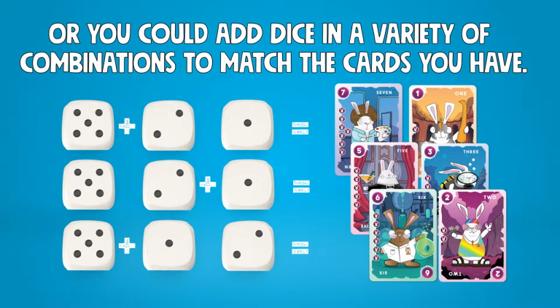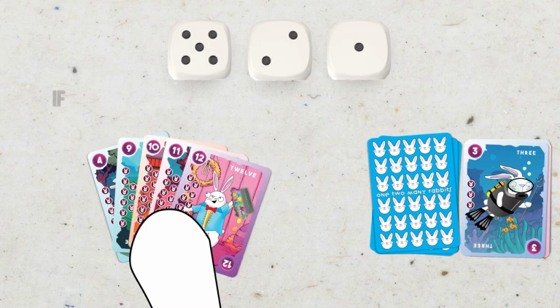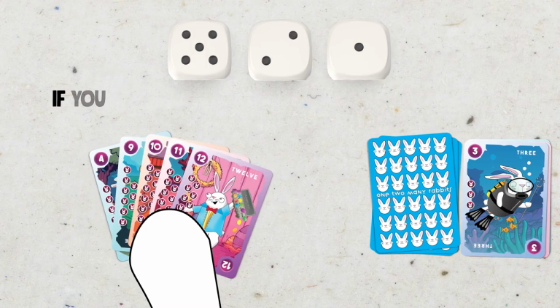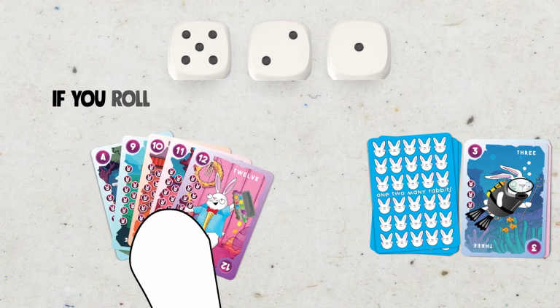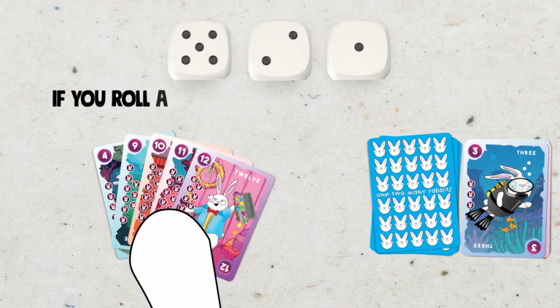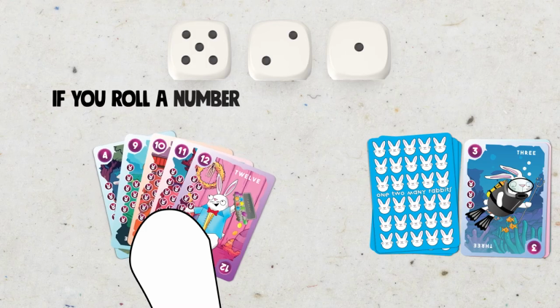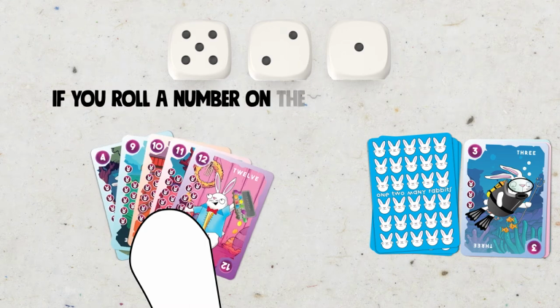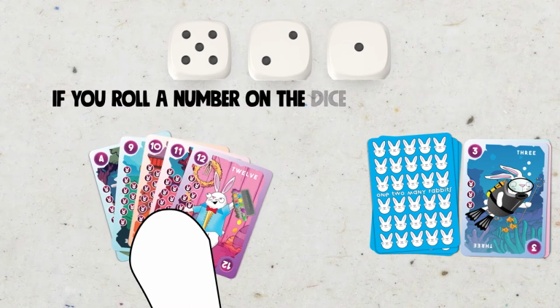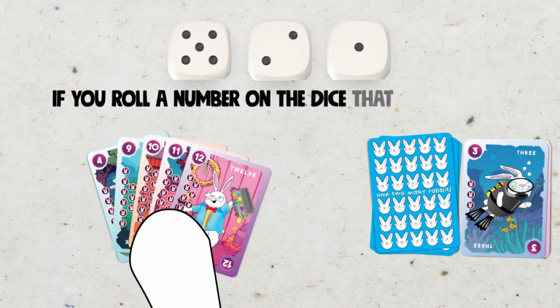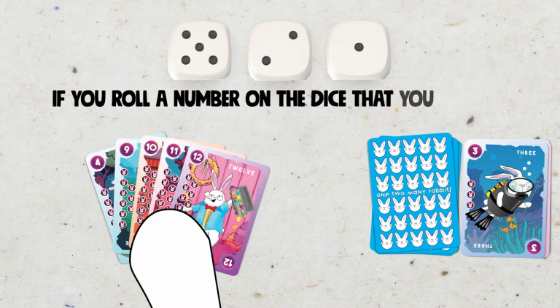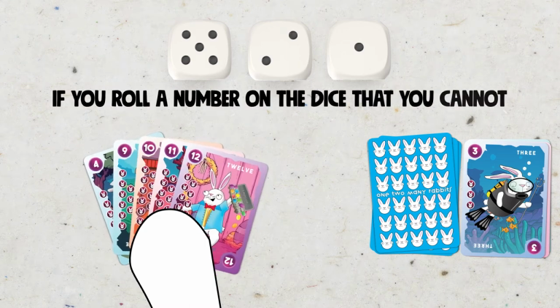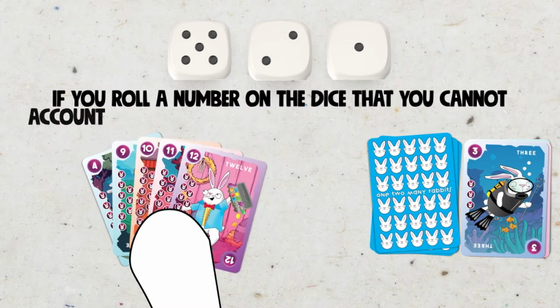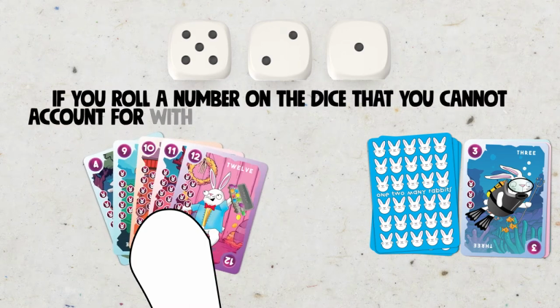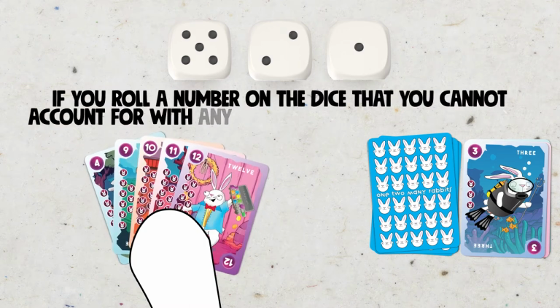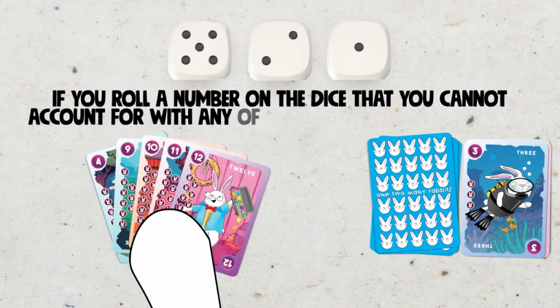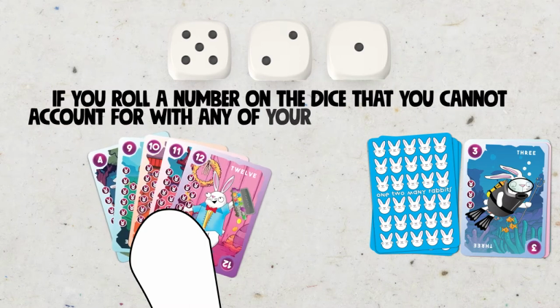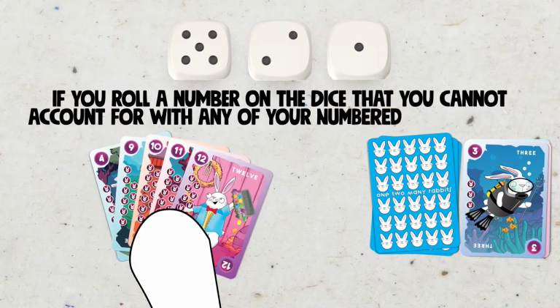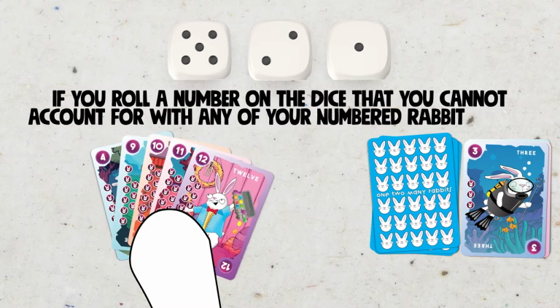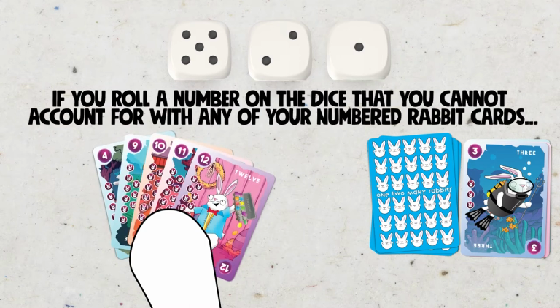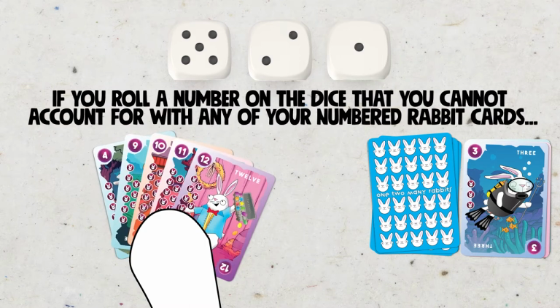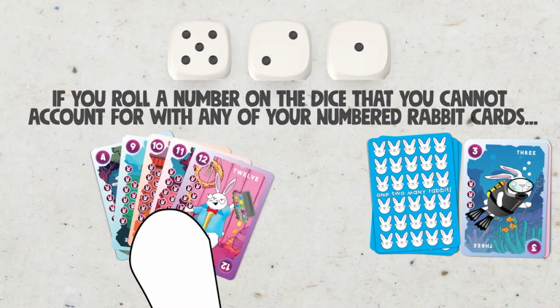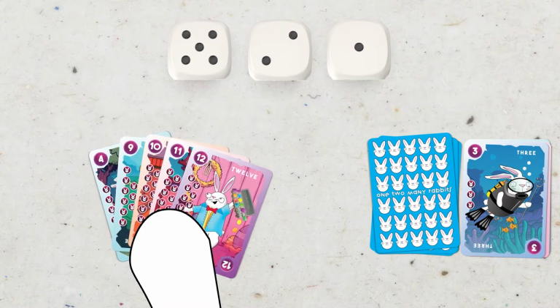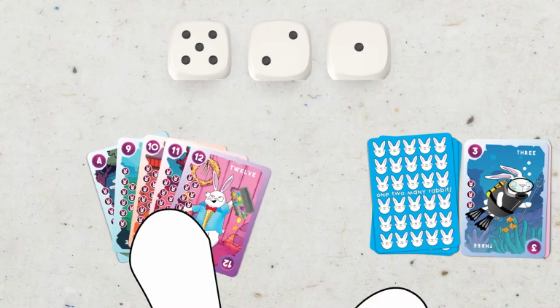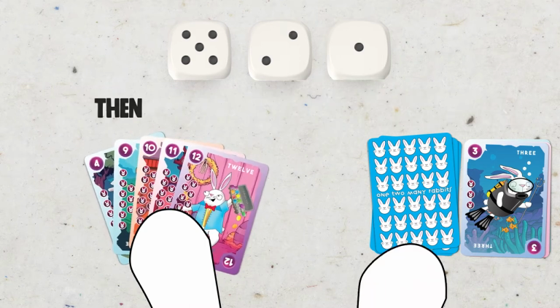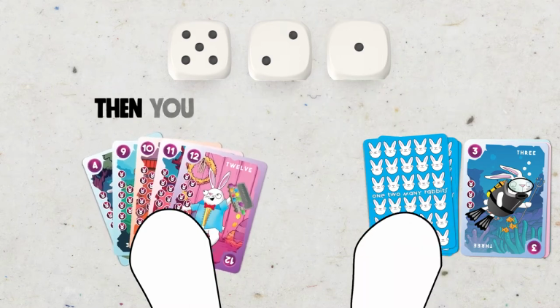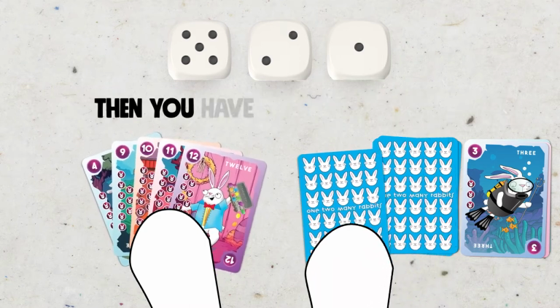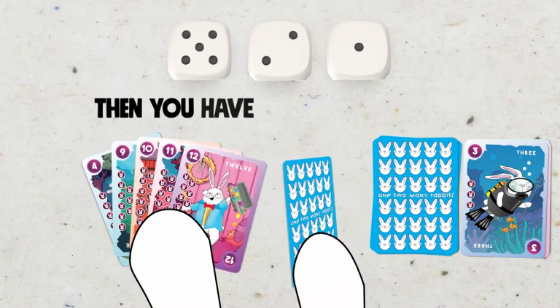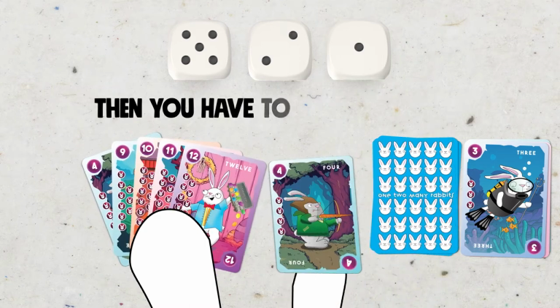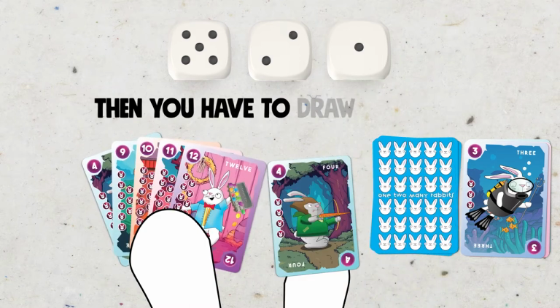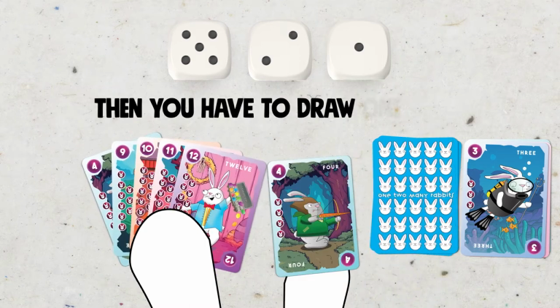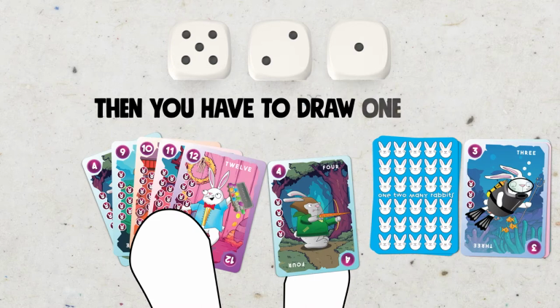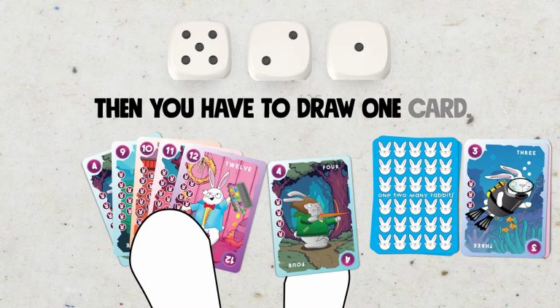If you roll a number on the dice that you can't account for with any of your numbered rabbit cards, then you have to draw one card.